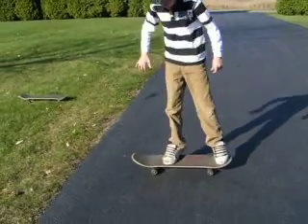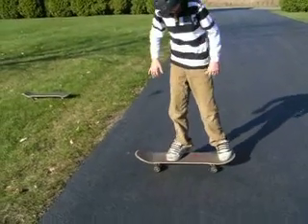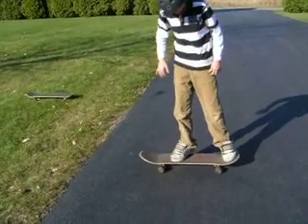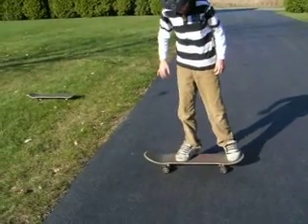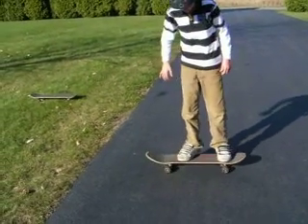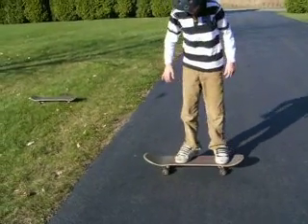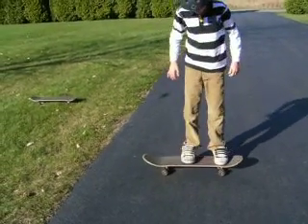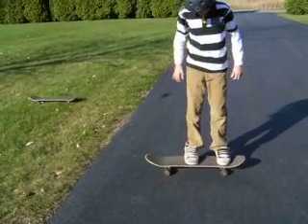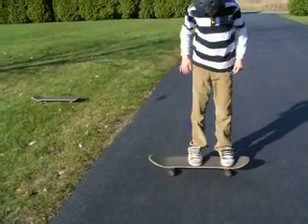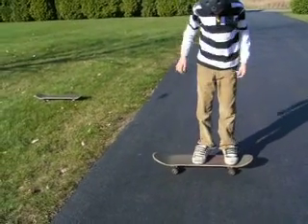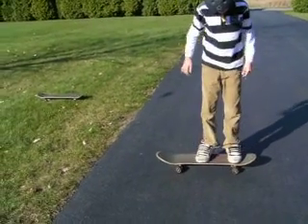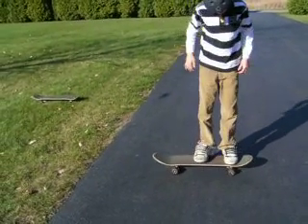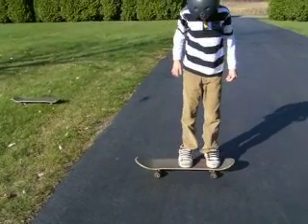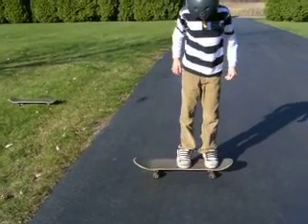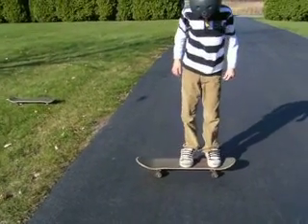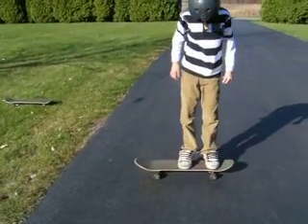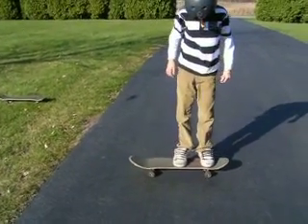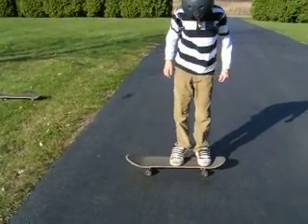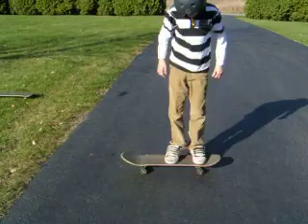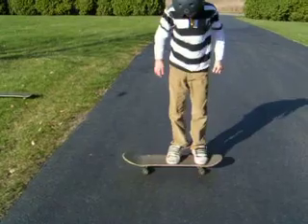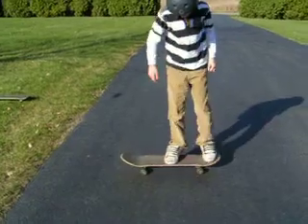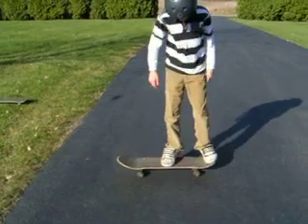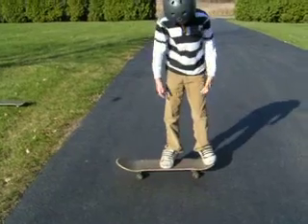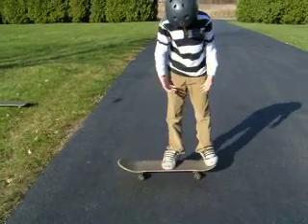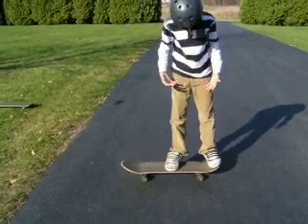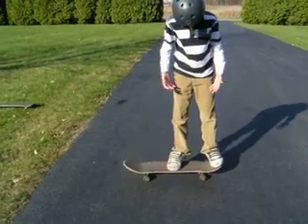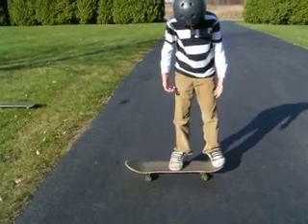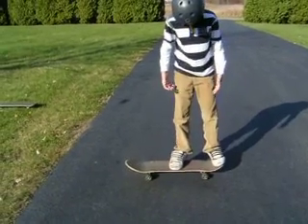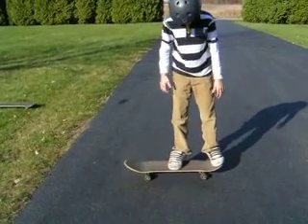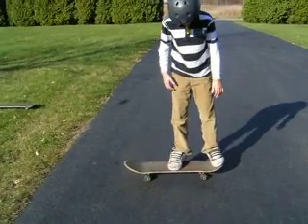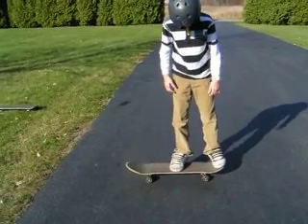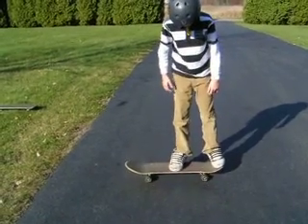And jump as high as you can, hop as hard as you can, suck your knees up, and timing.